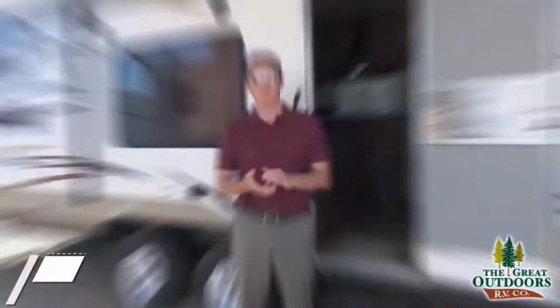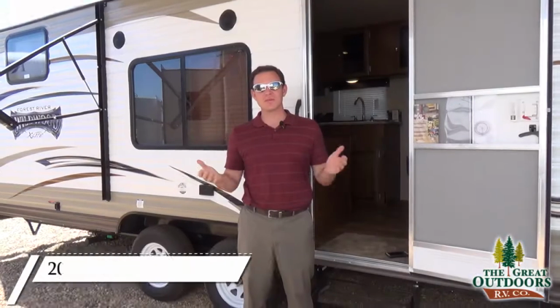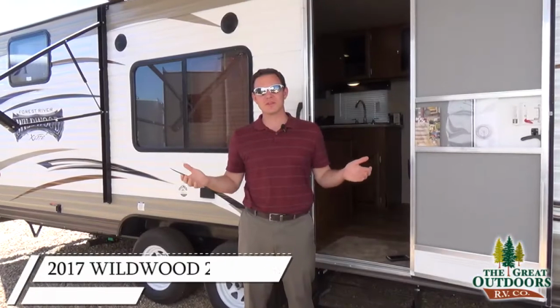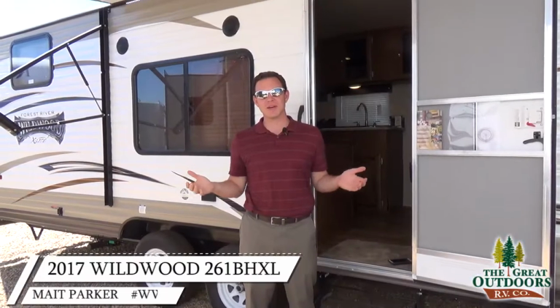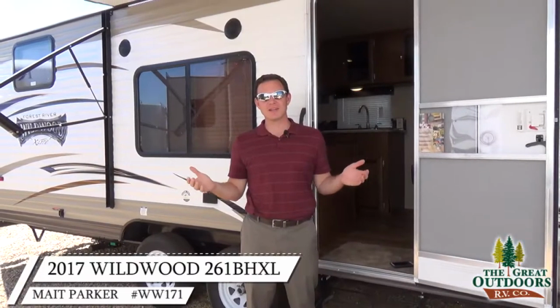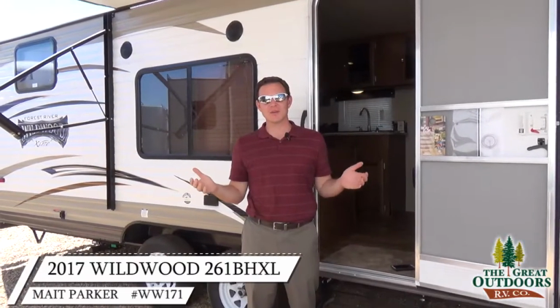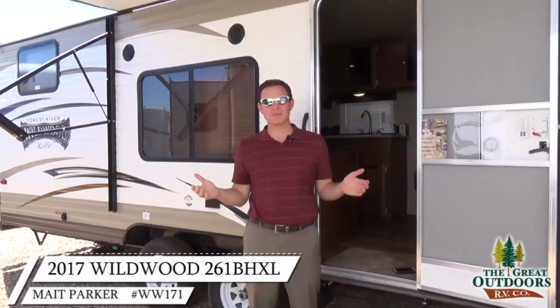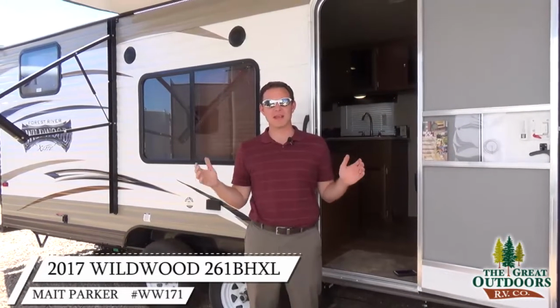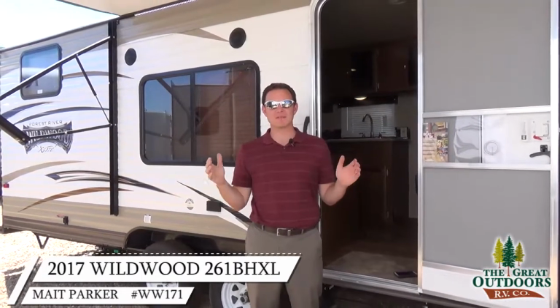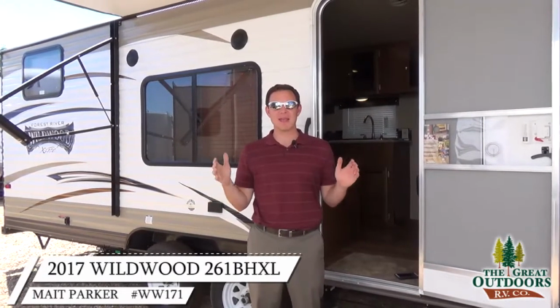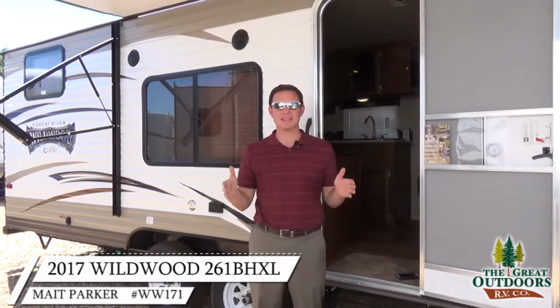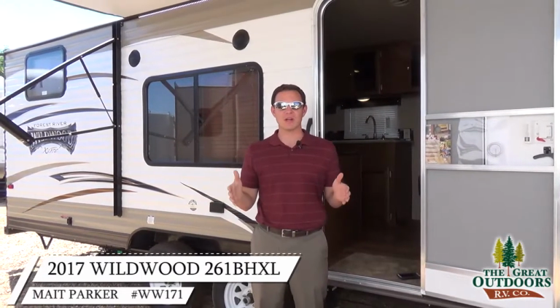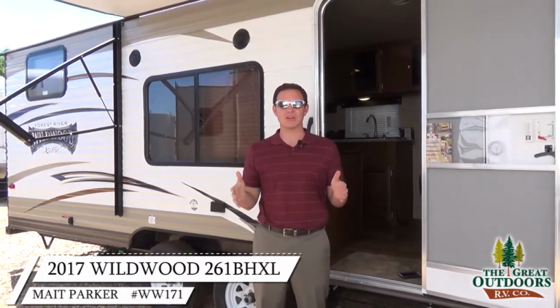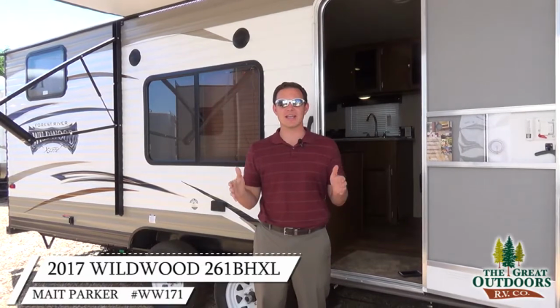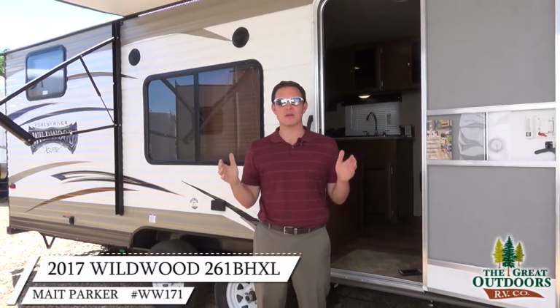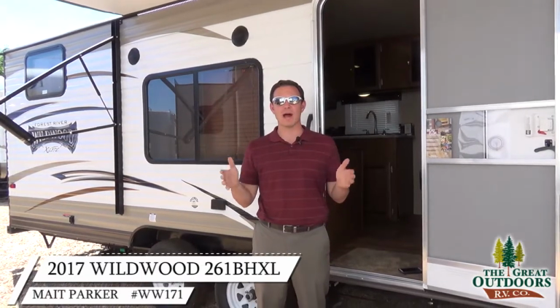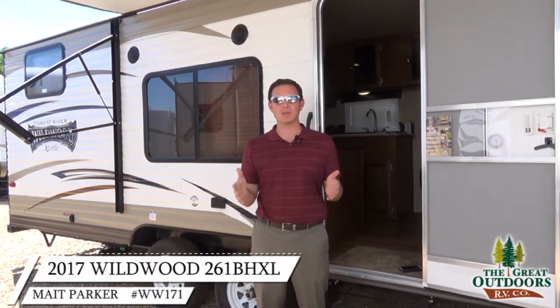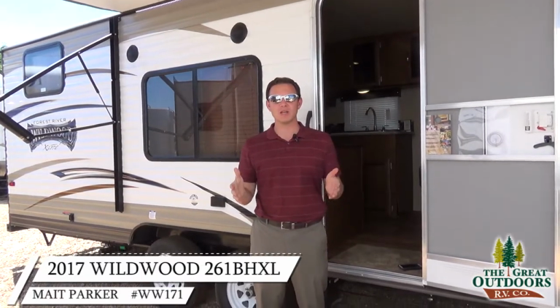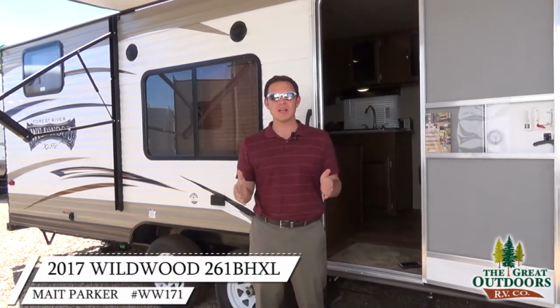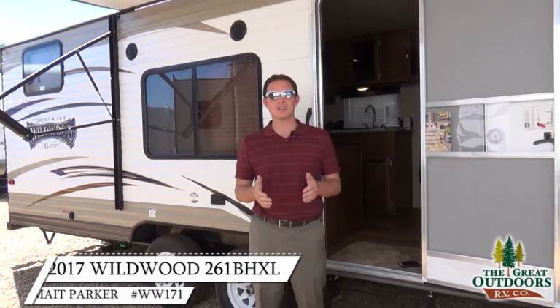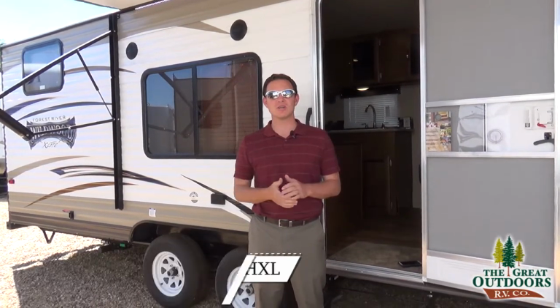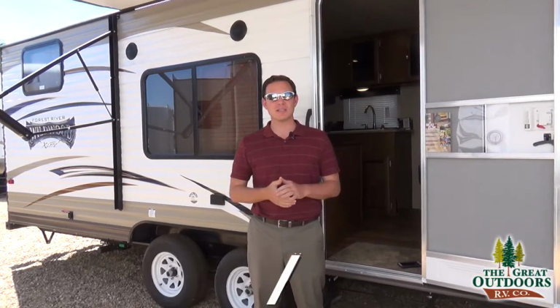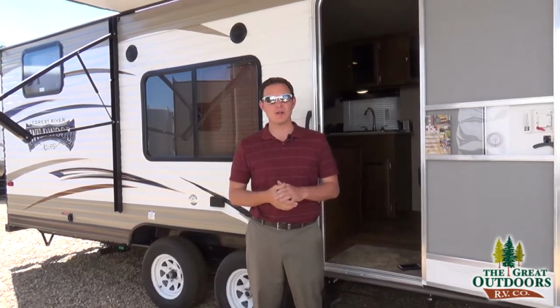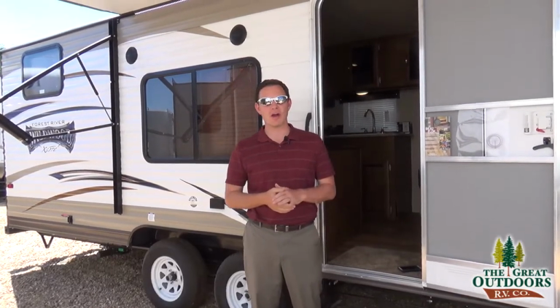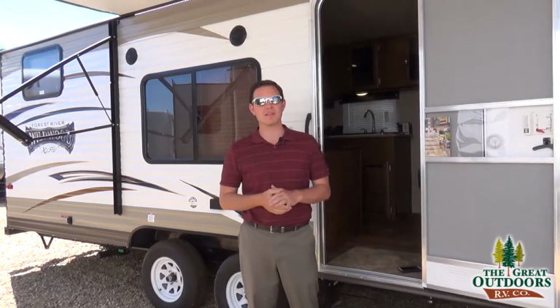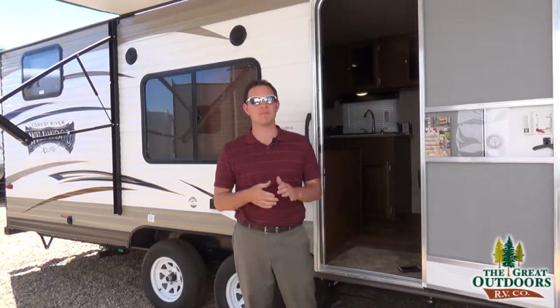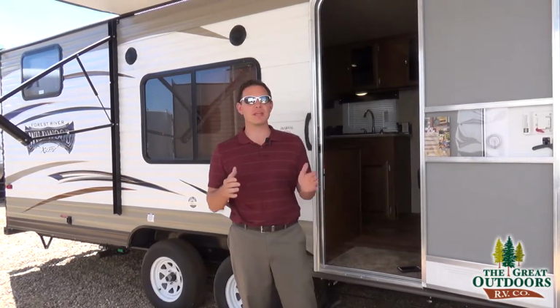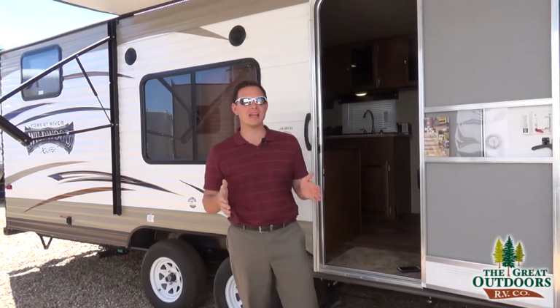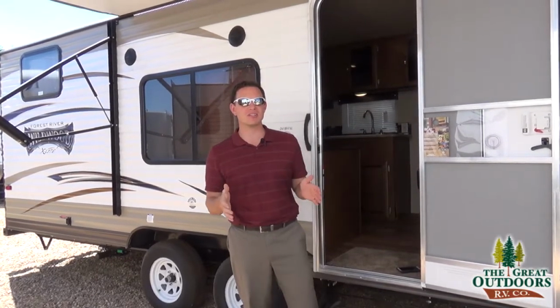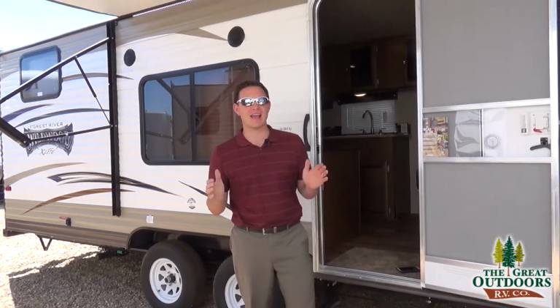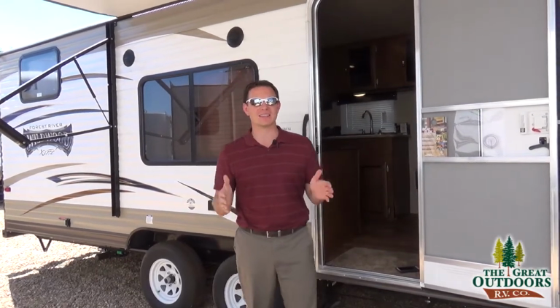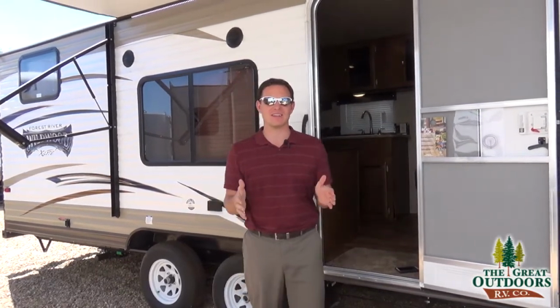Welcome to The Great Outdoors. My name is Mate and we are looking at the Wildwood 261BHXL.